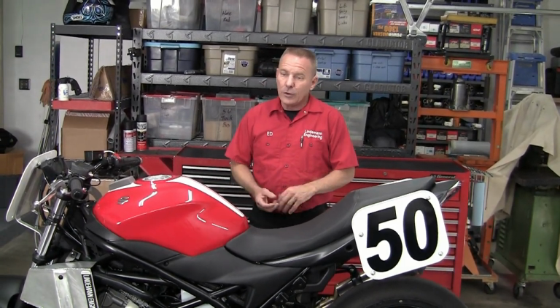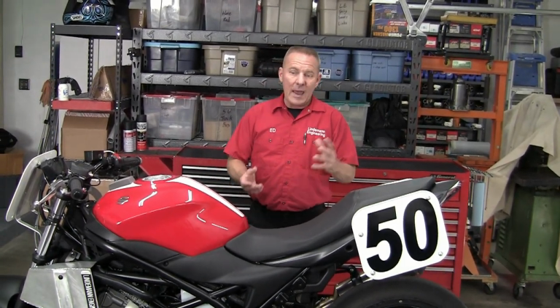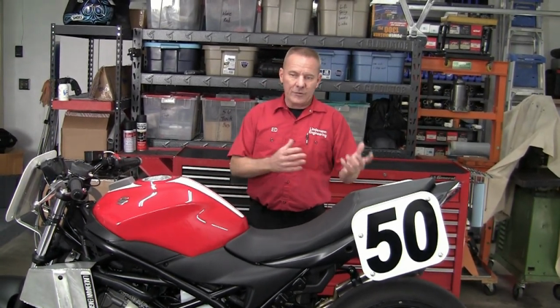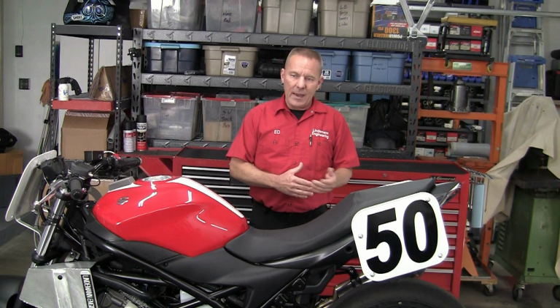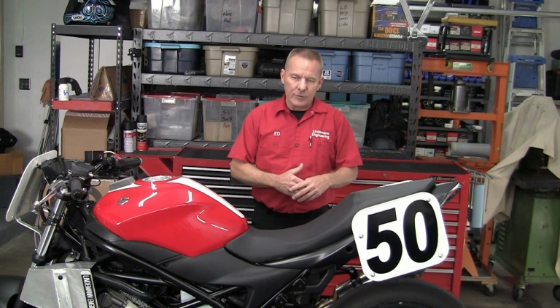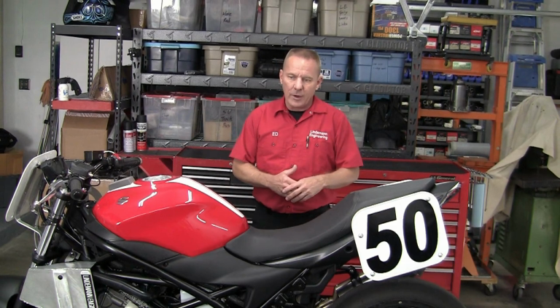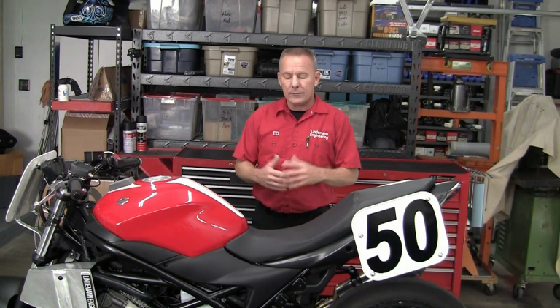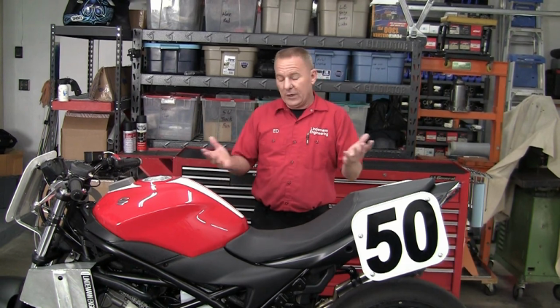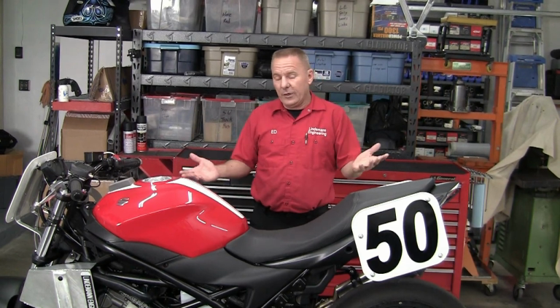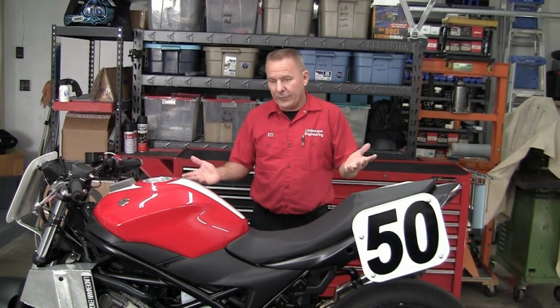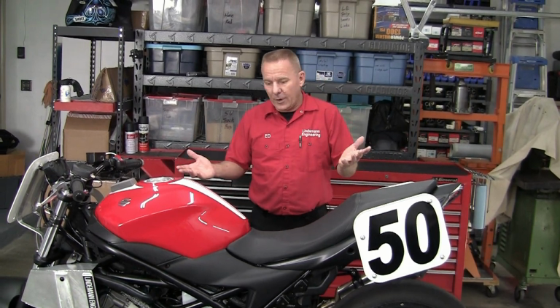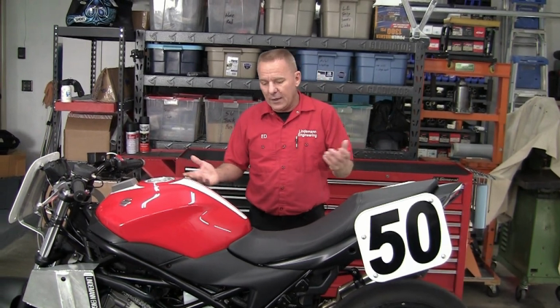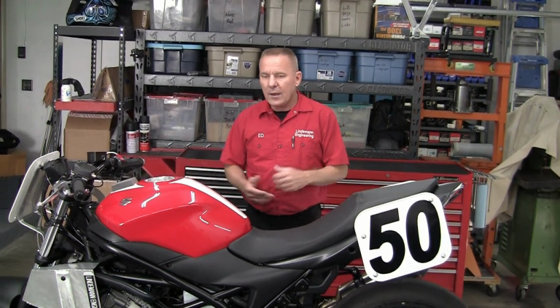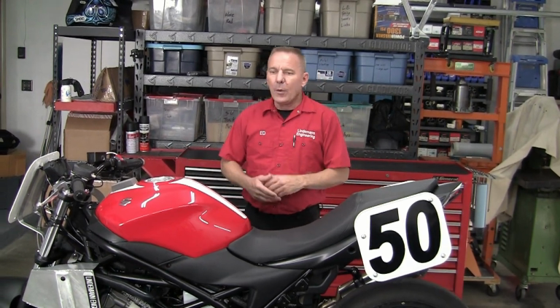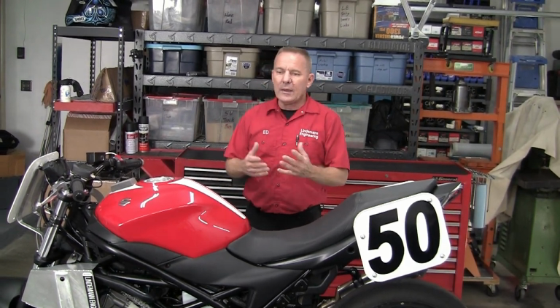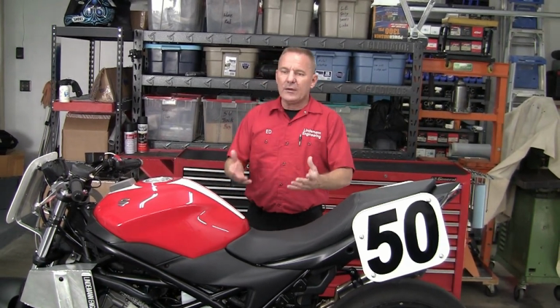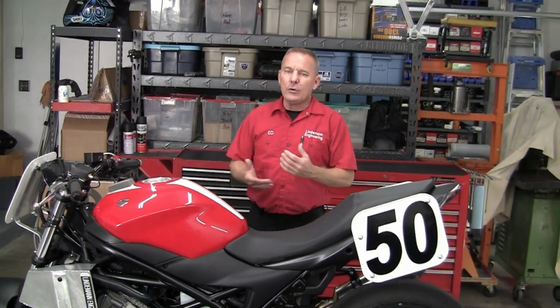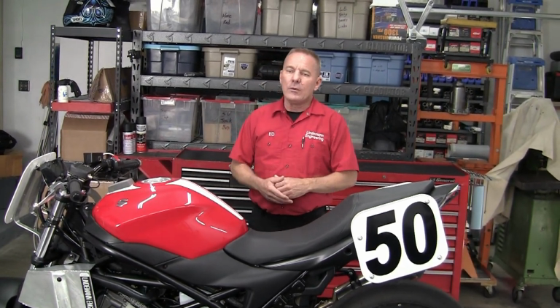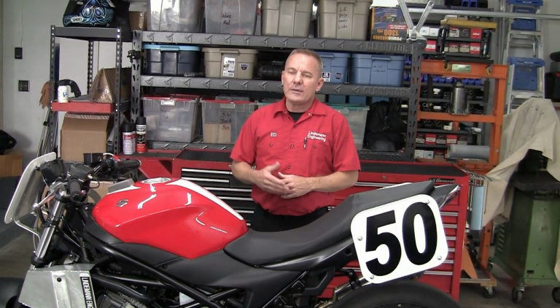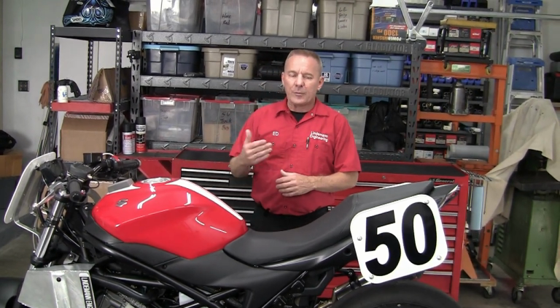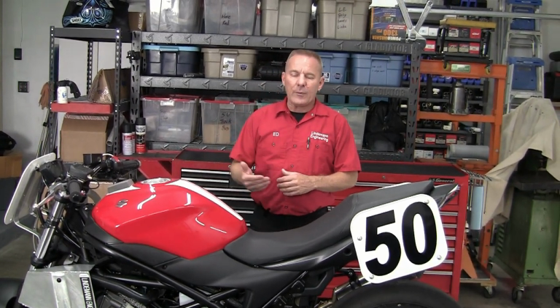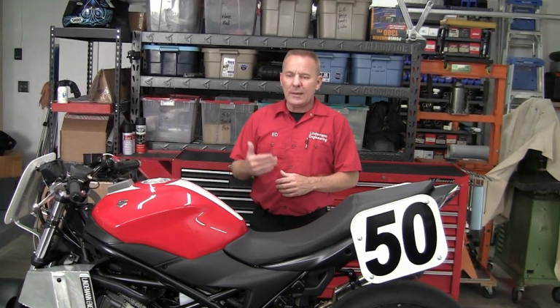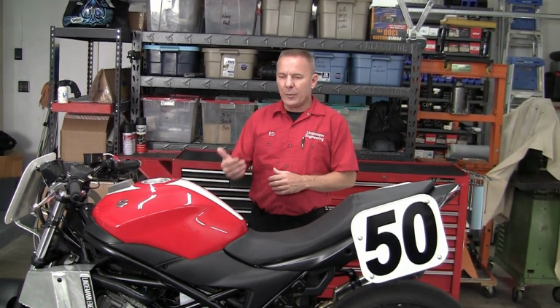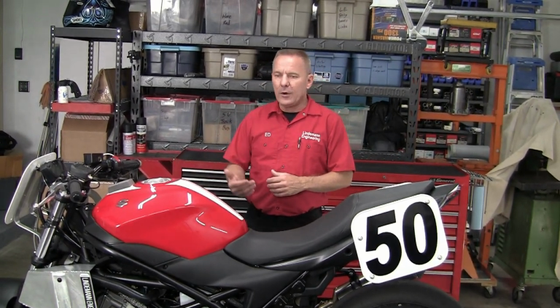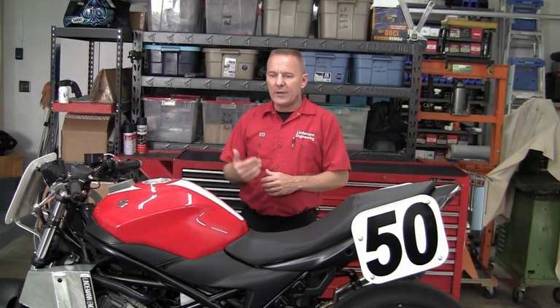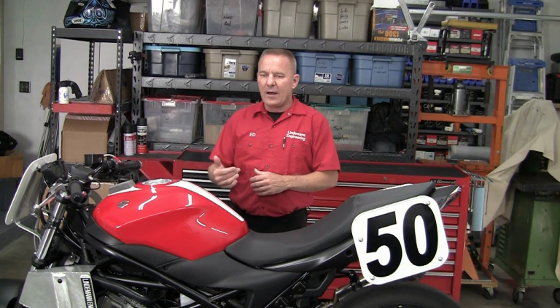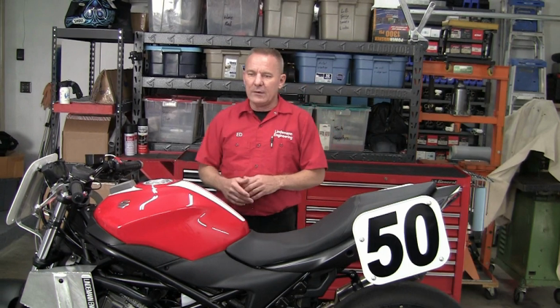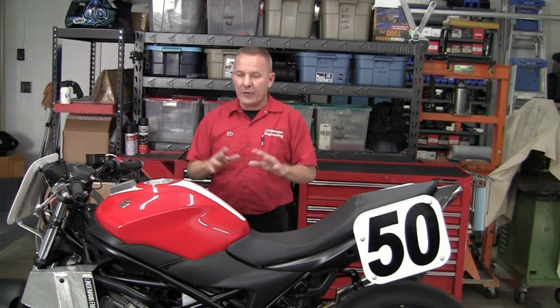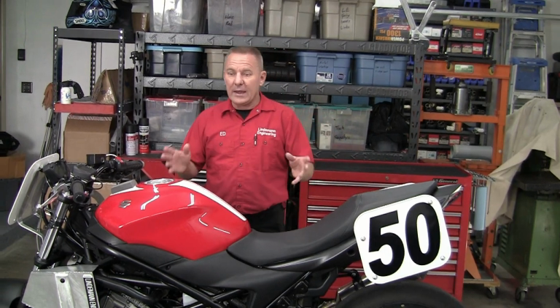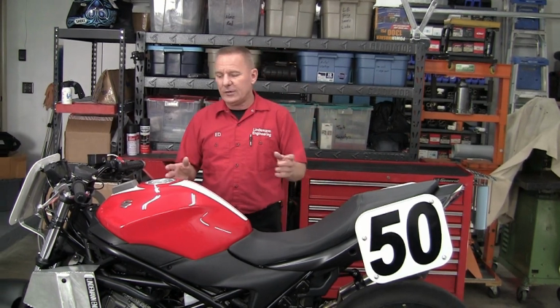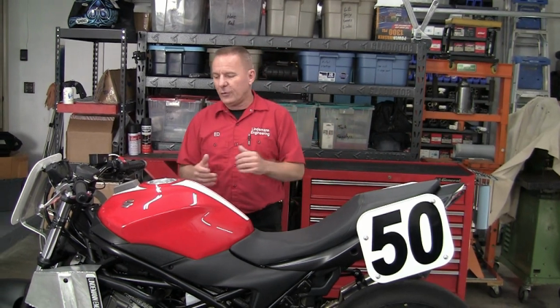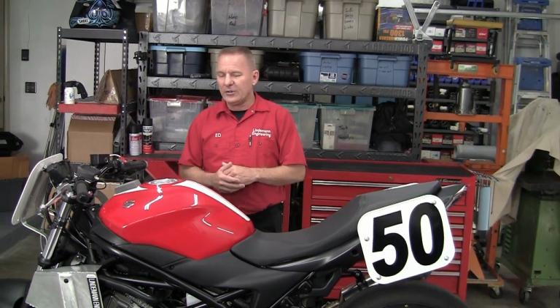You don't have to buy aftermarket — we can sell you aftermarket — but we can give you the spring rate, the preload, and the valving for any situation.